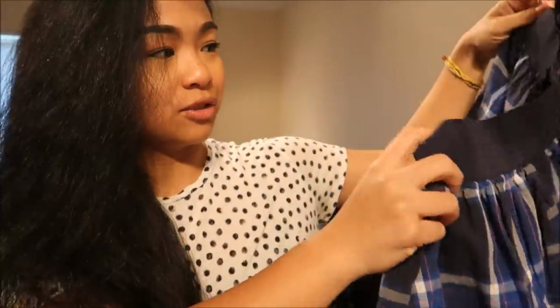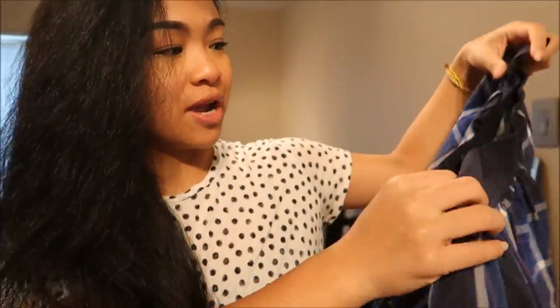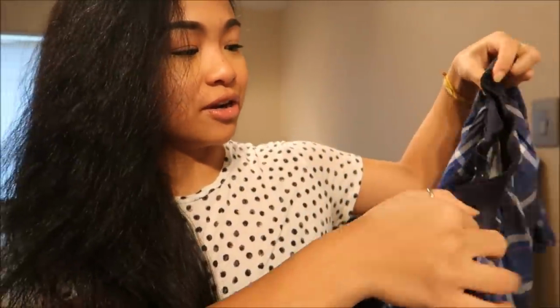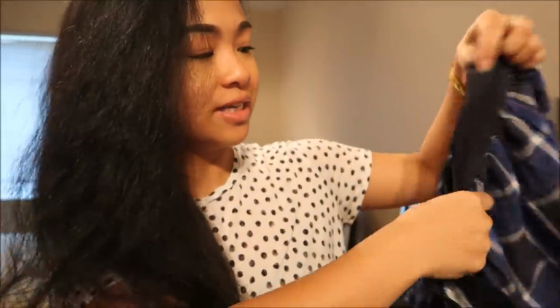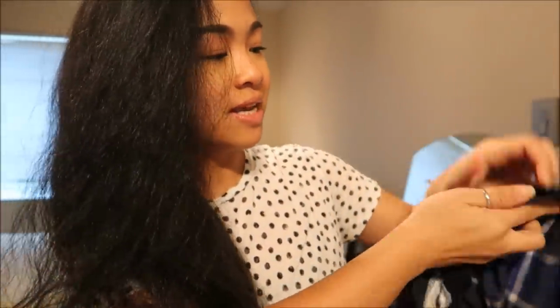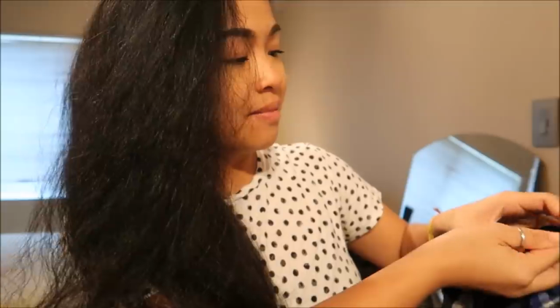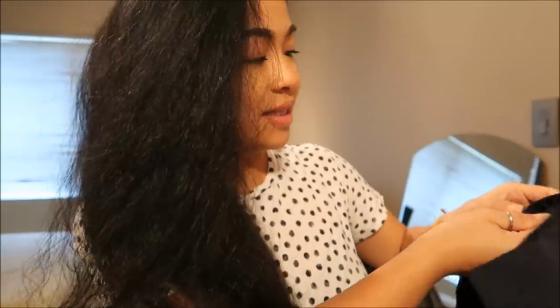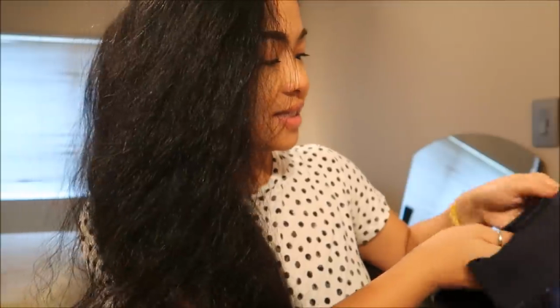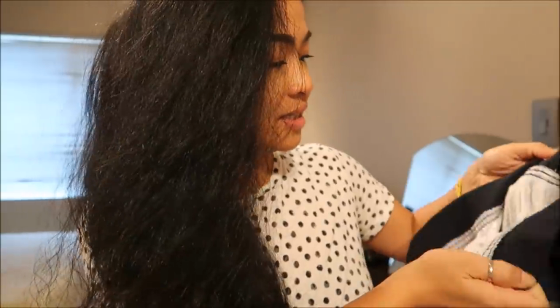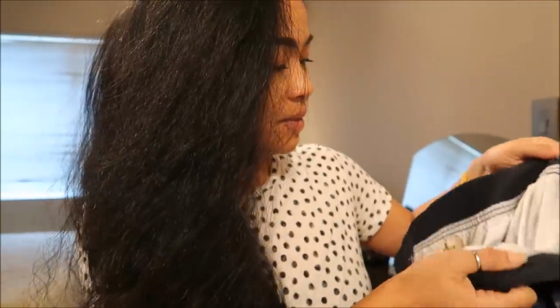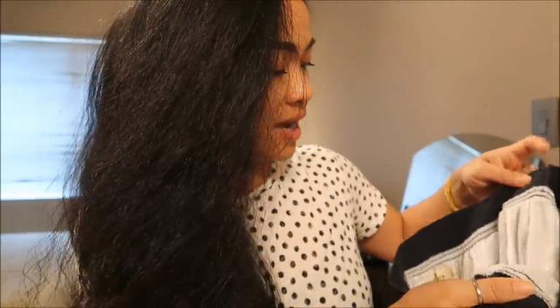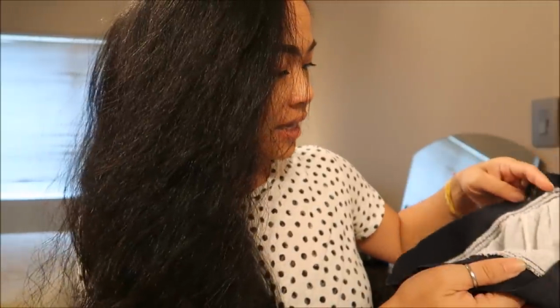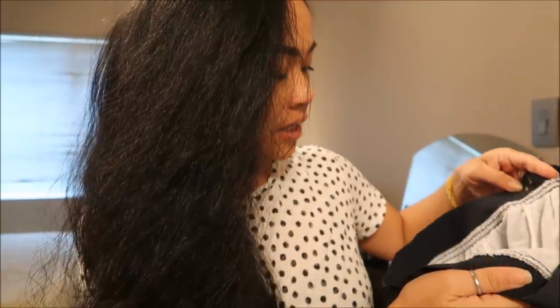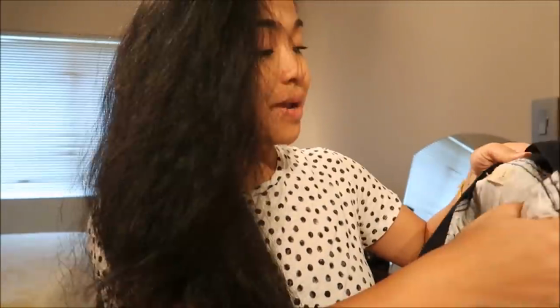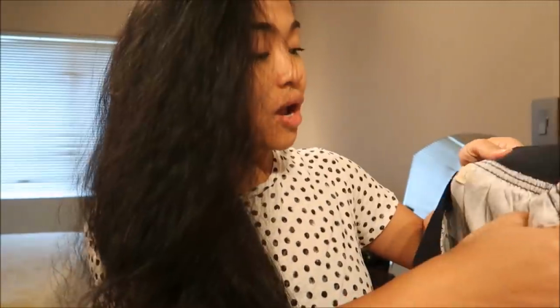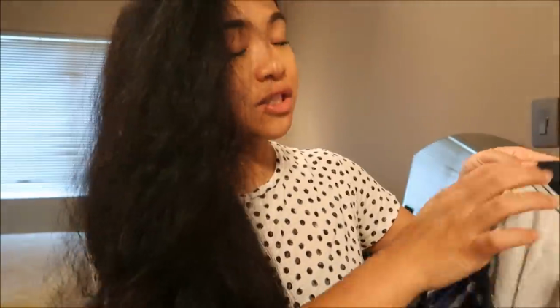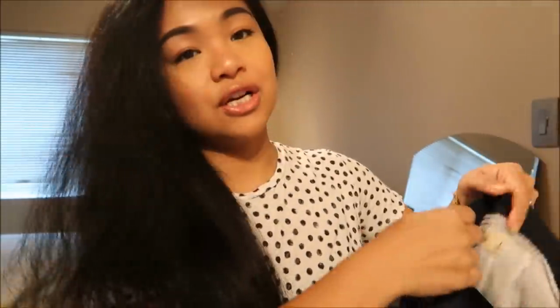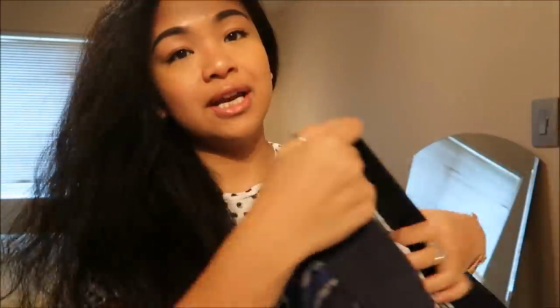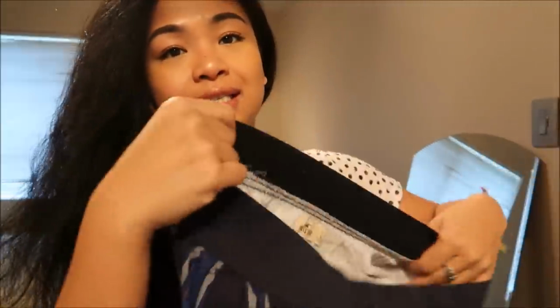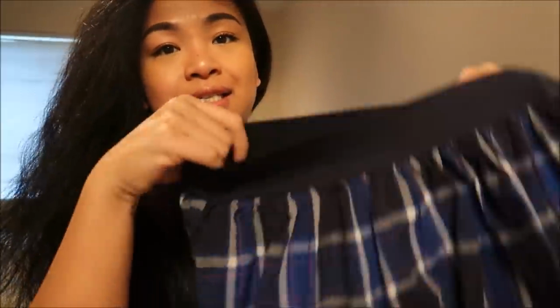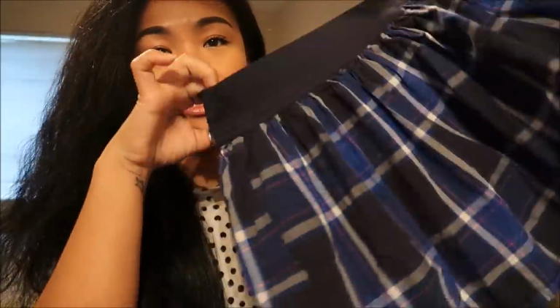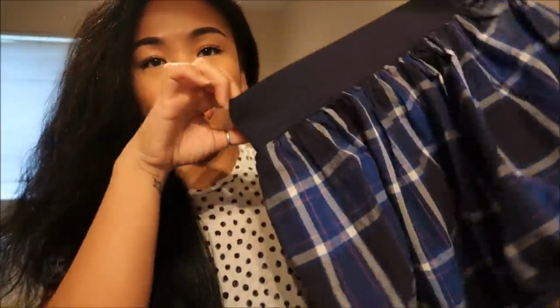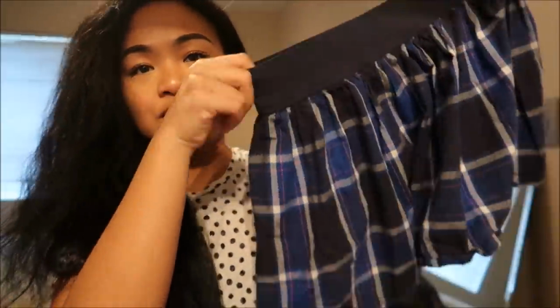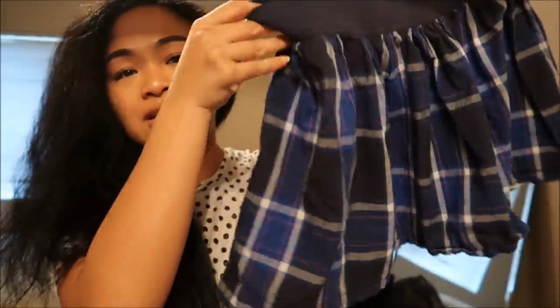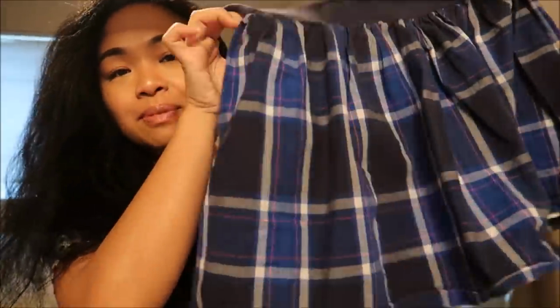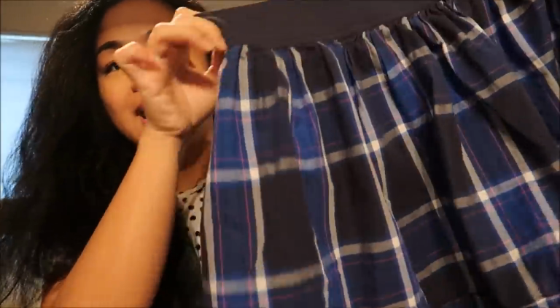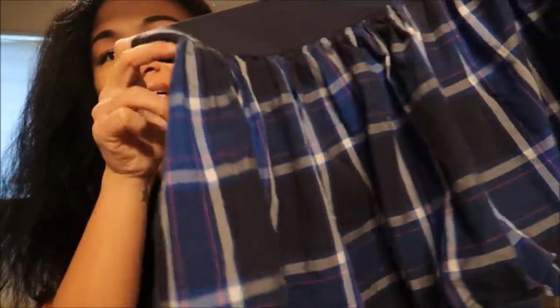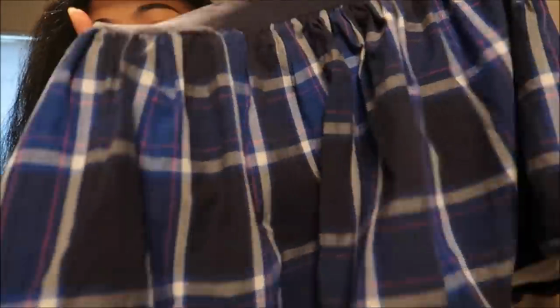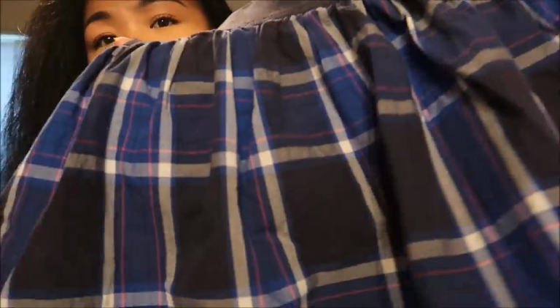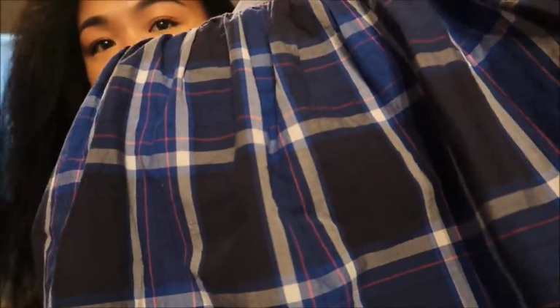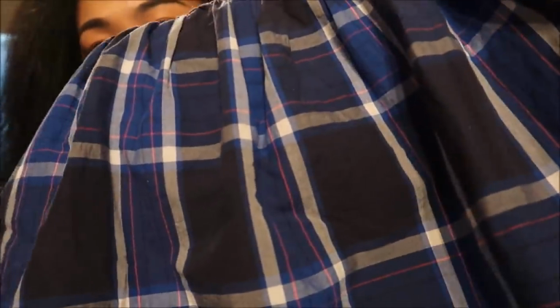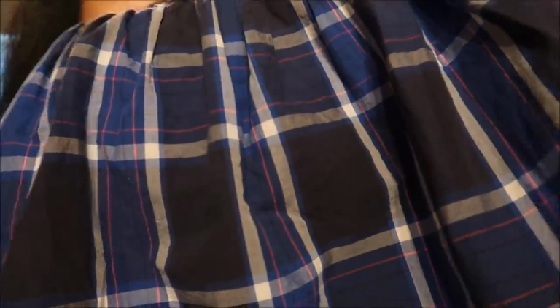First thing I have is a plaid skirt. I probably could fit this but I didn't do a try-on on it. It's by Hollister in a size large. It's plaid — super duper cute.